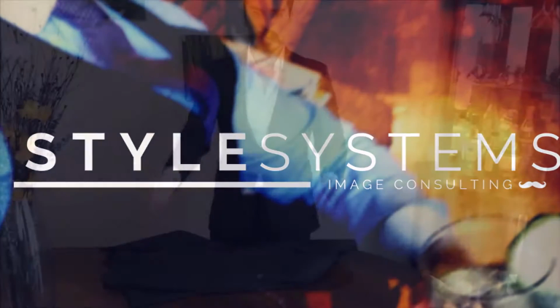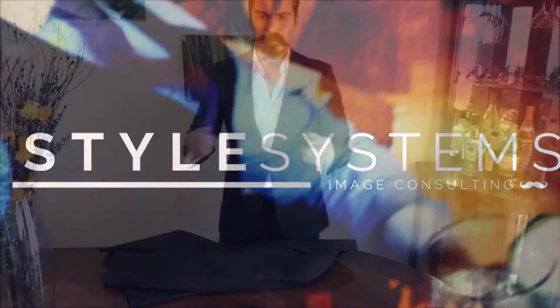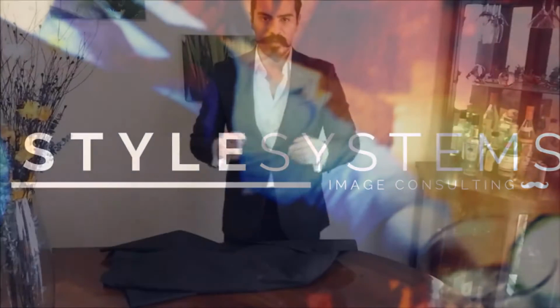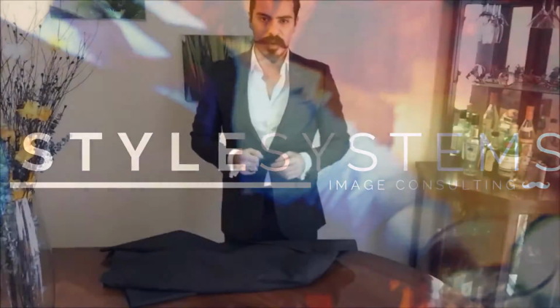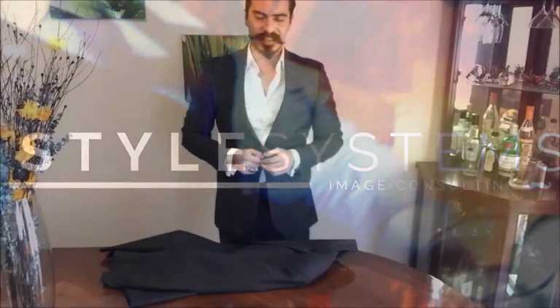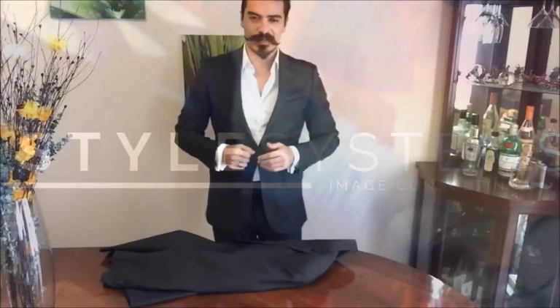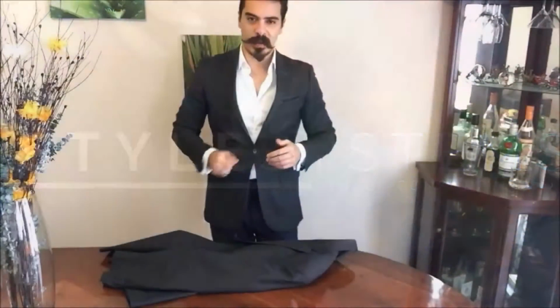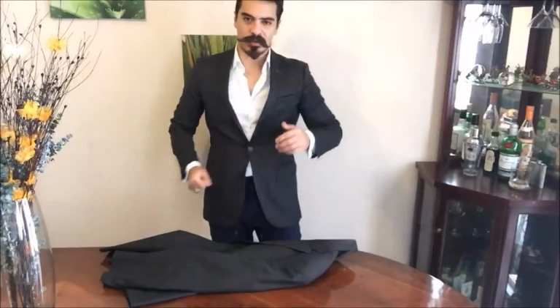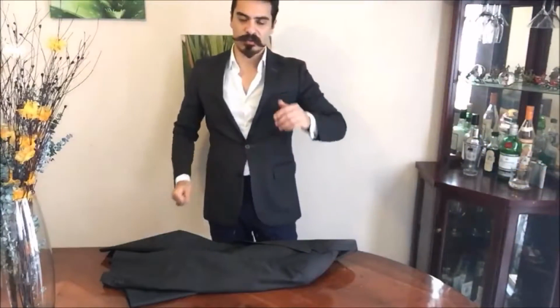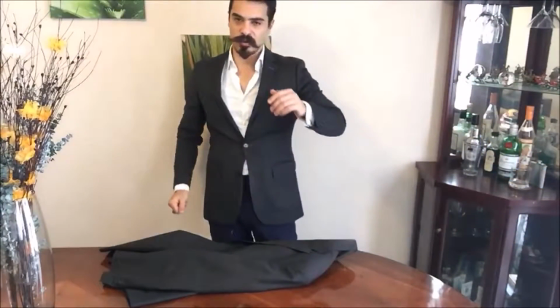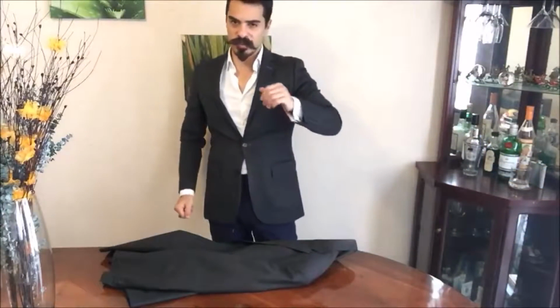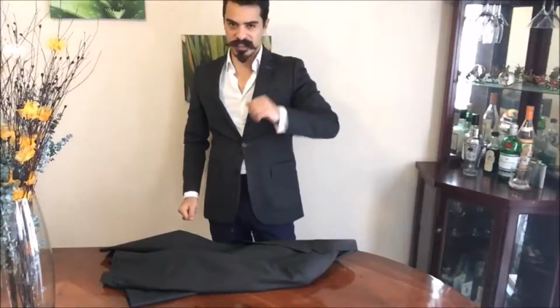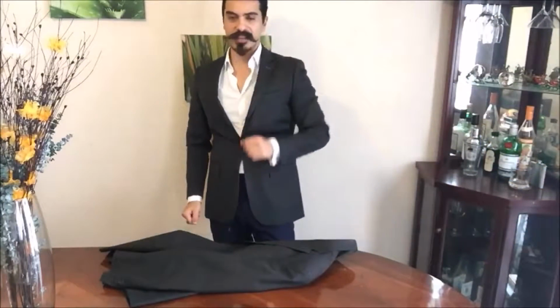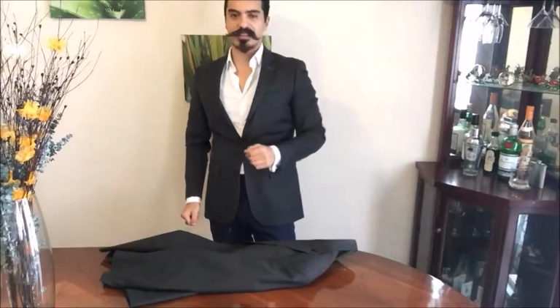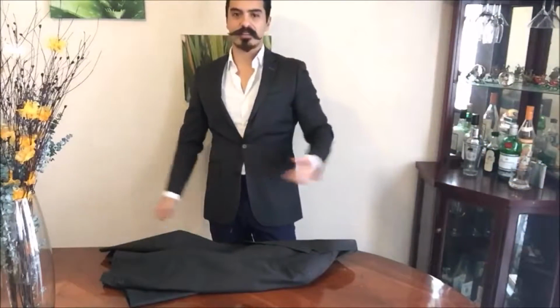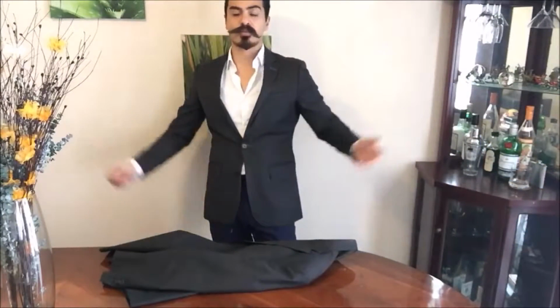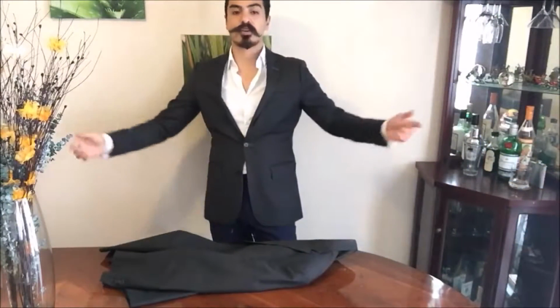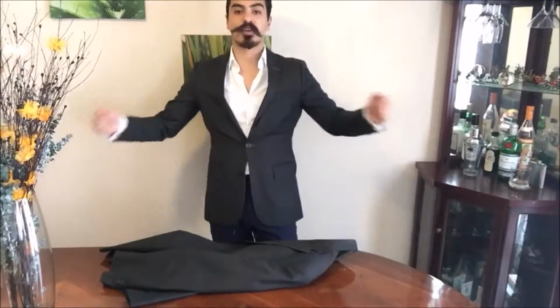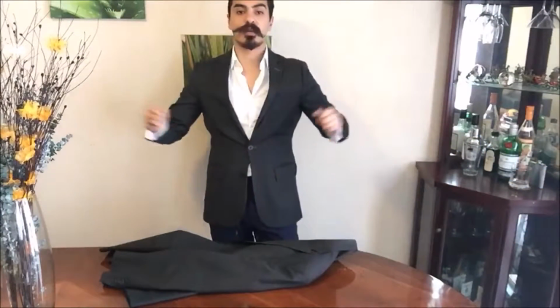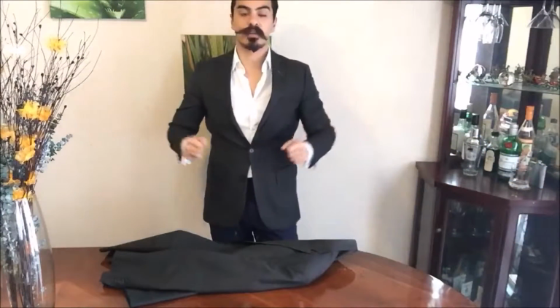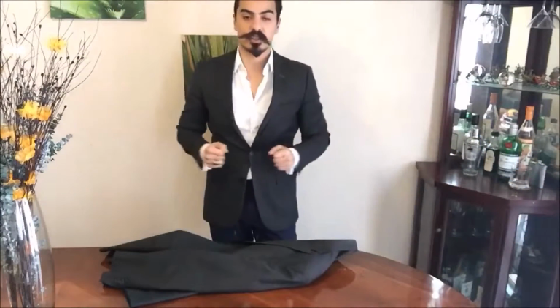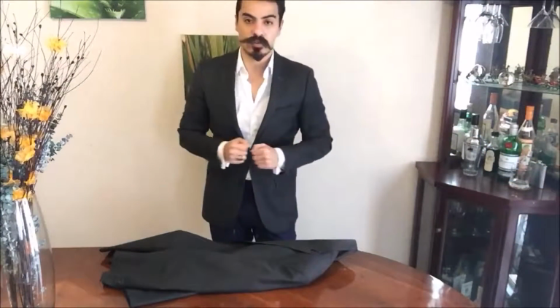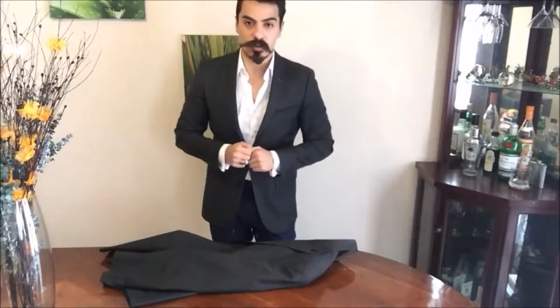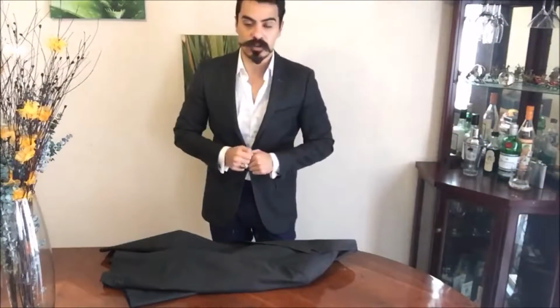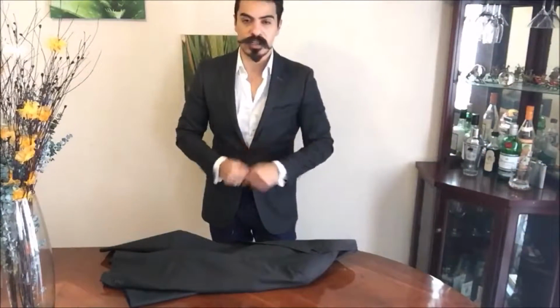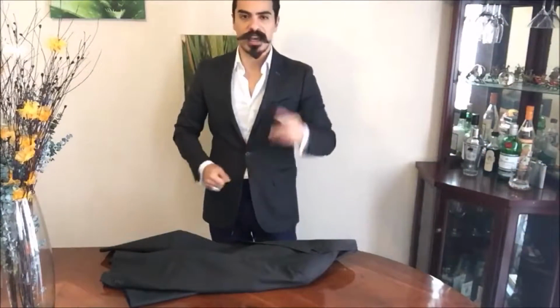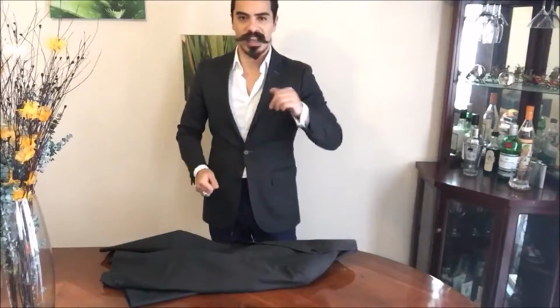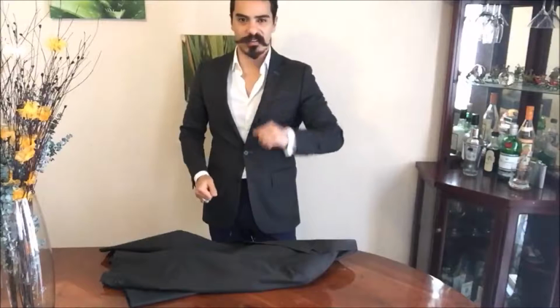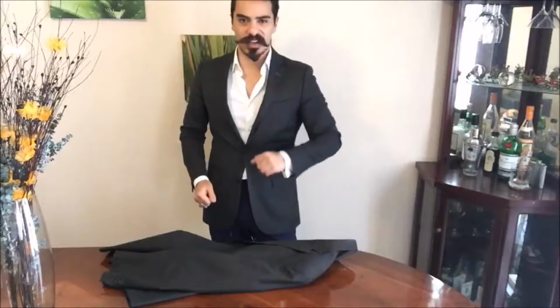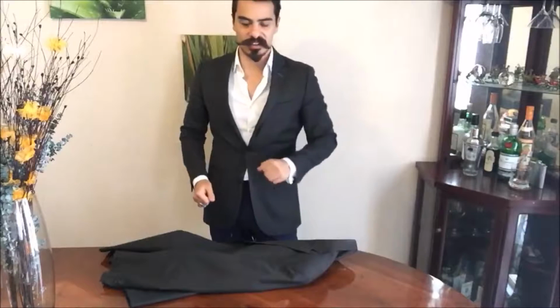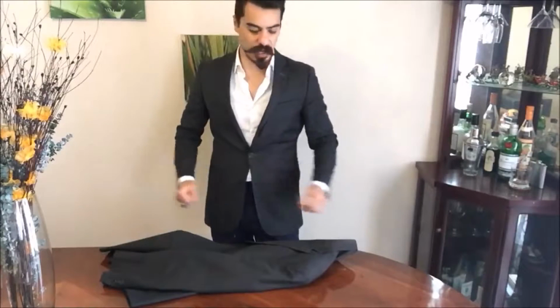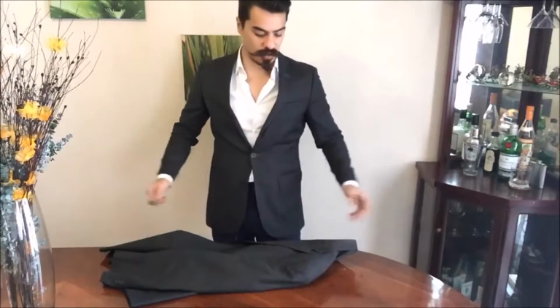Welcome everyone, this is Pablo from Style Systems, your image consultant and lifestyle designer.